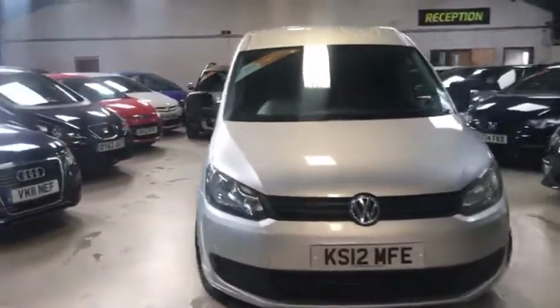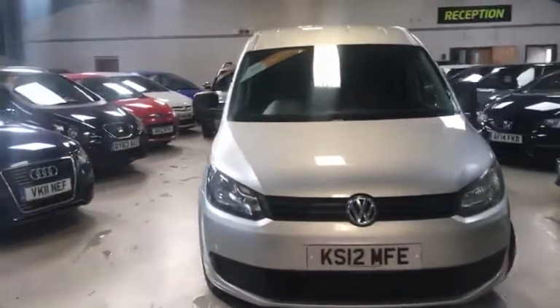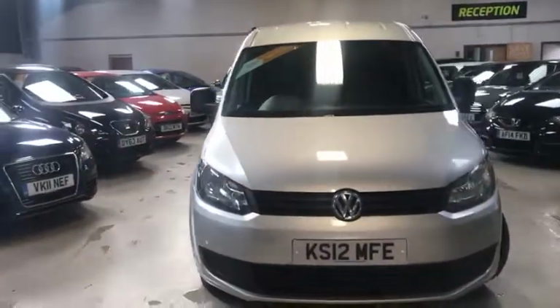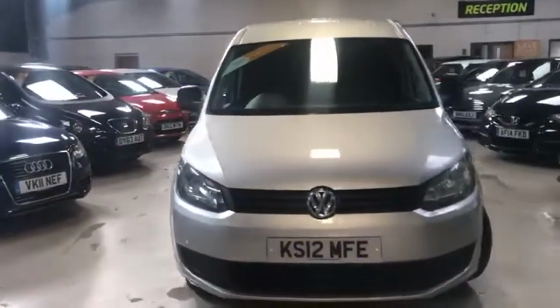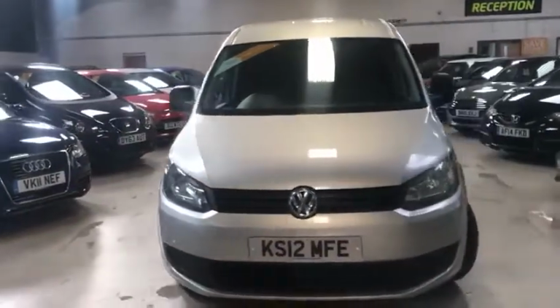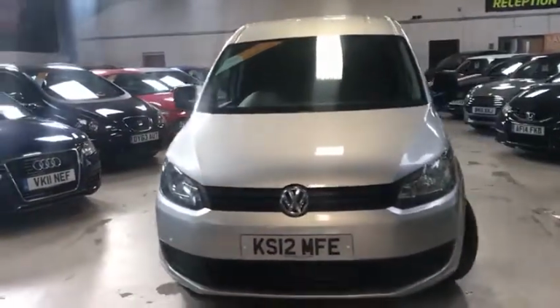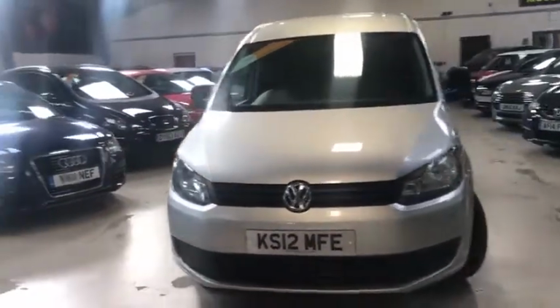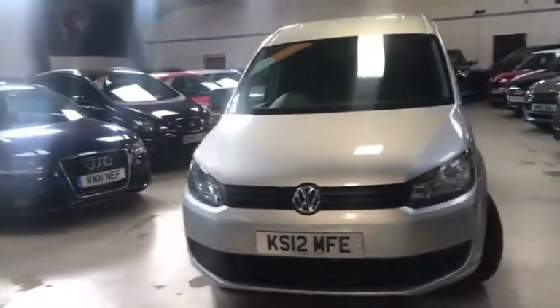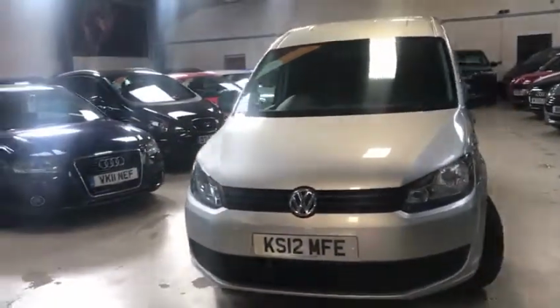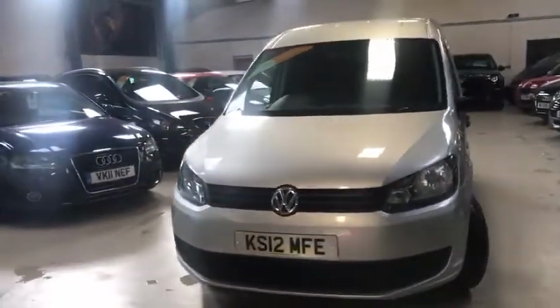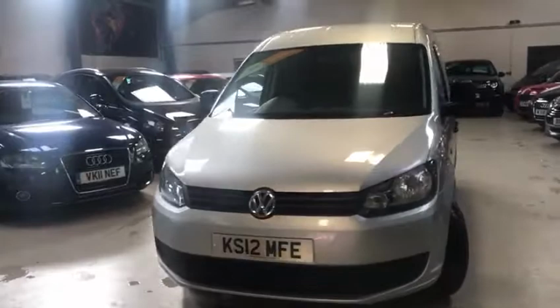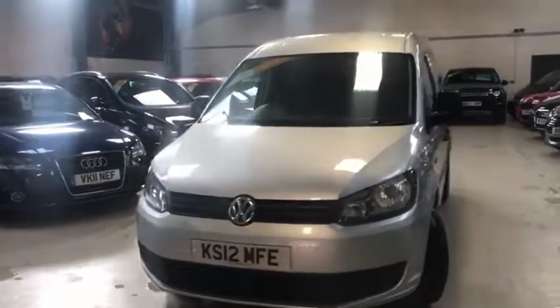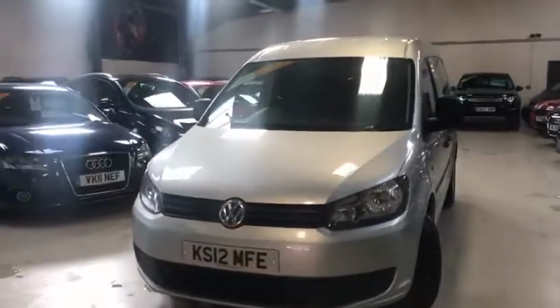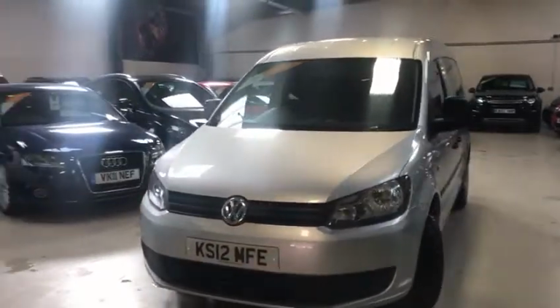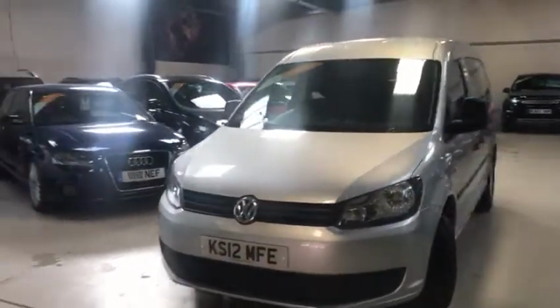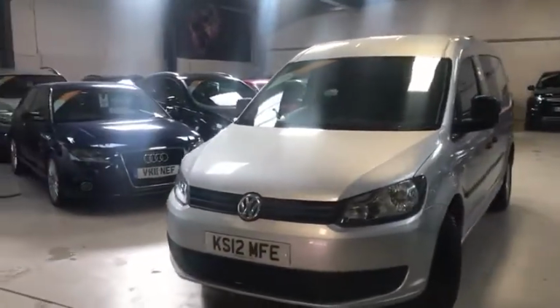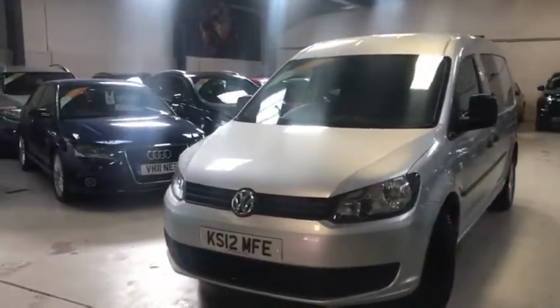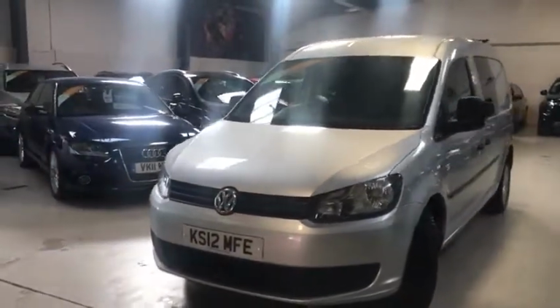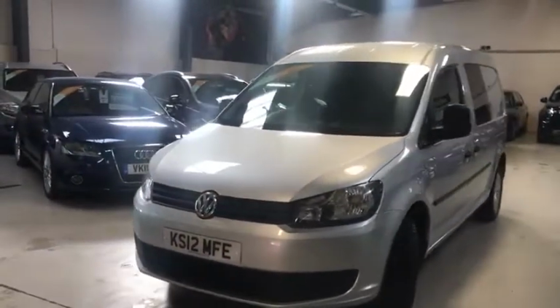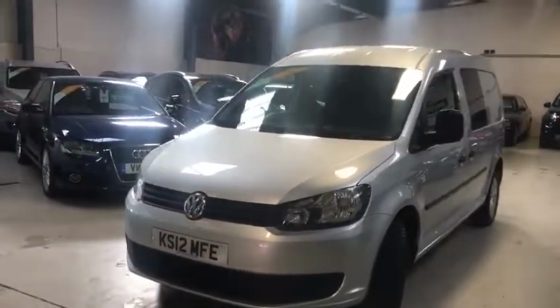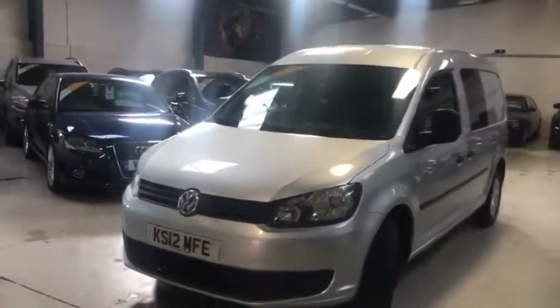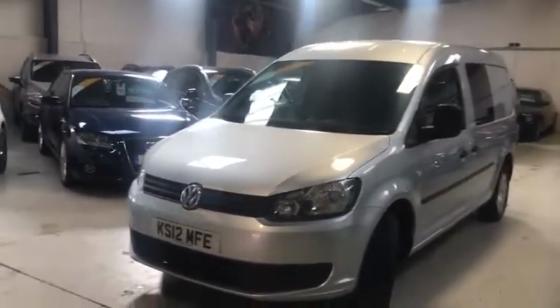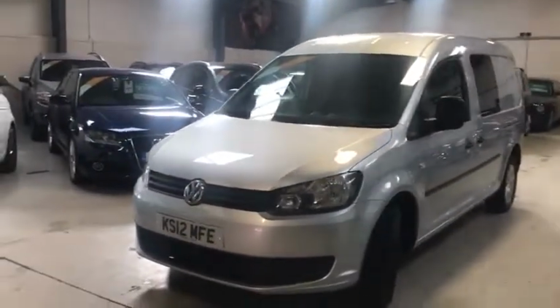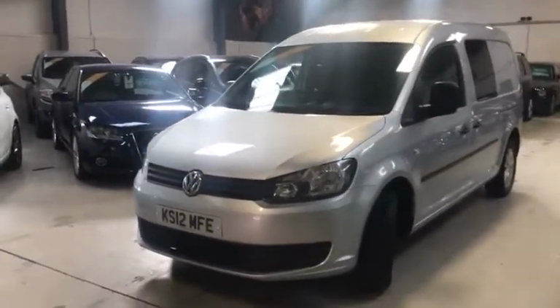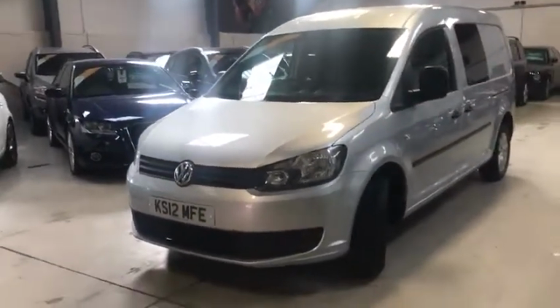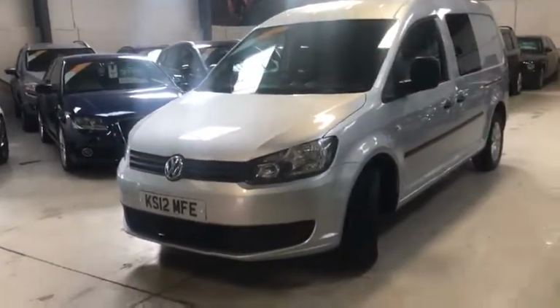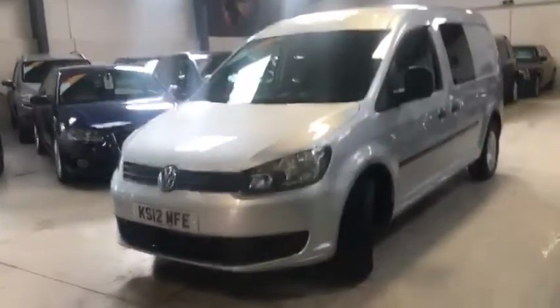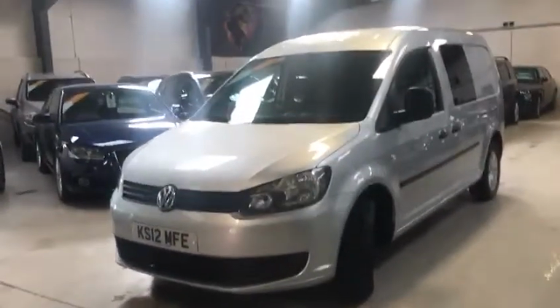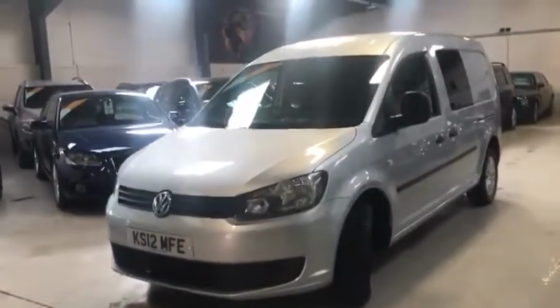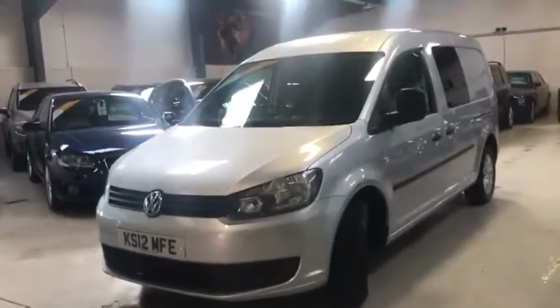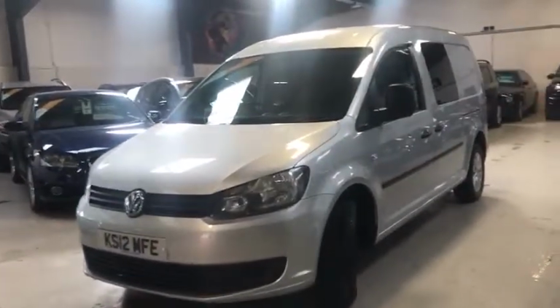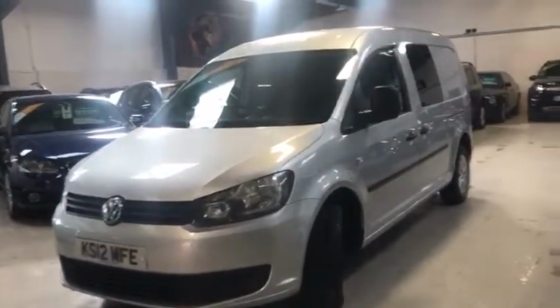It's a van with side windows, five-seater, two-litre diesel, 138 brake horsepower.